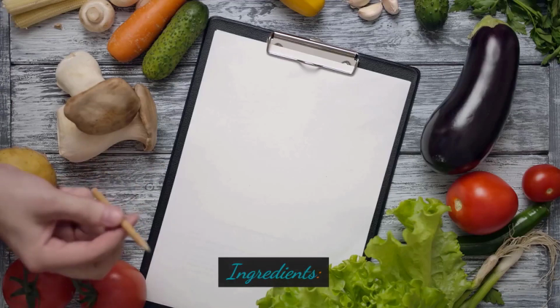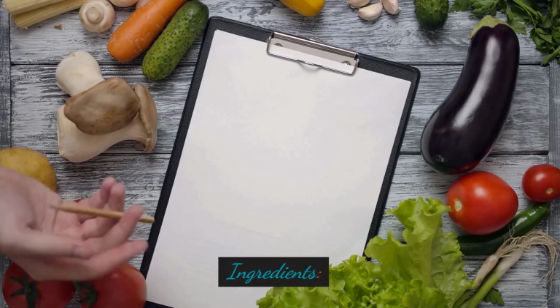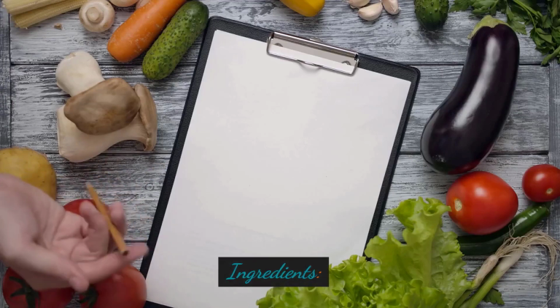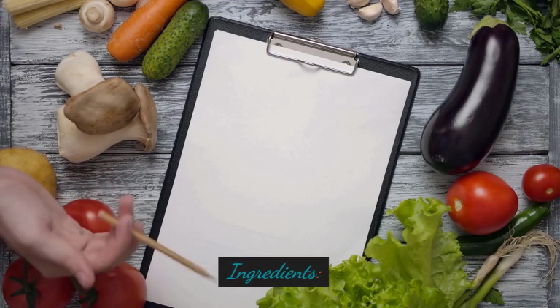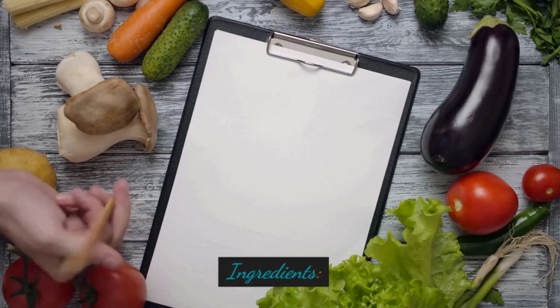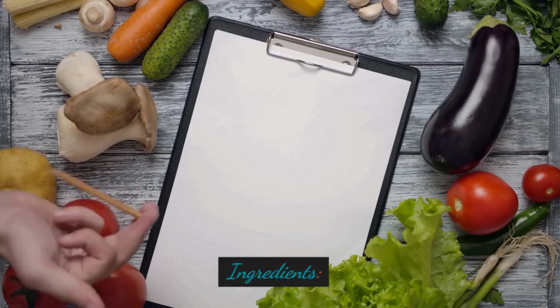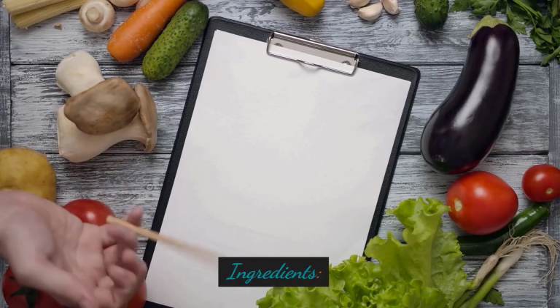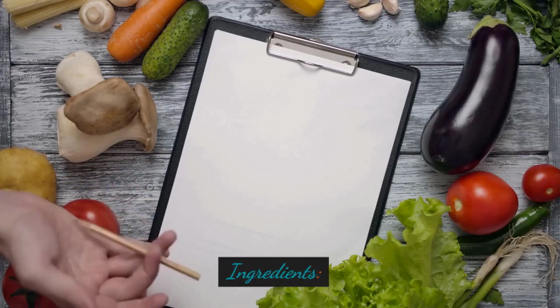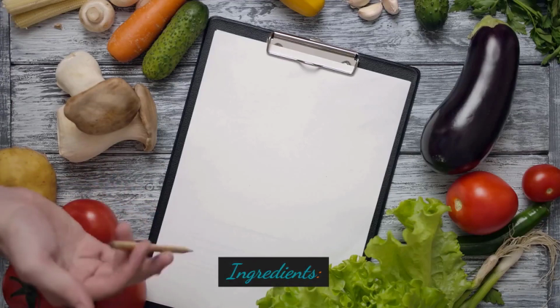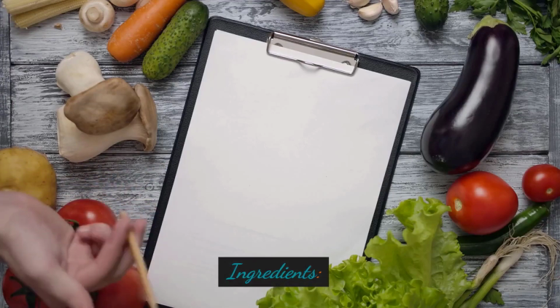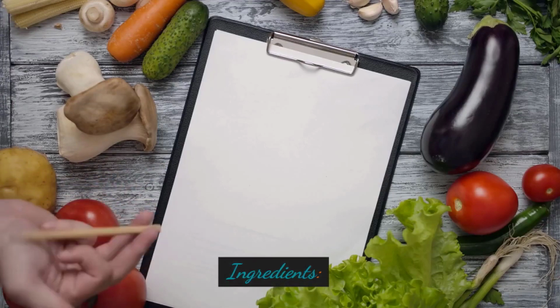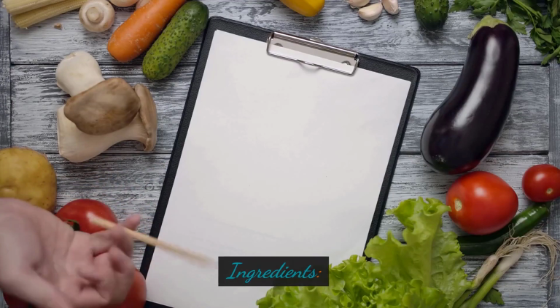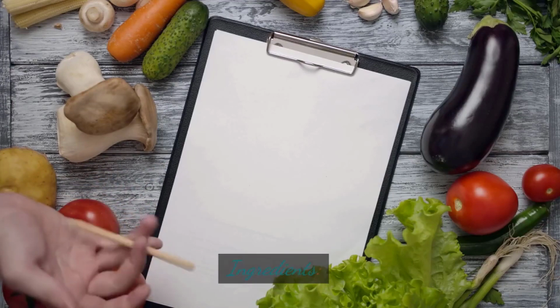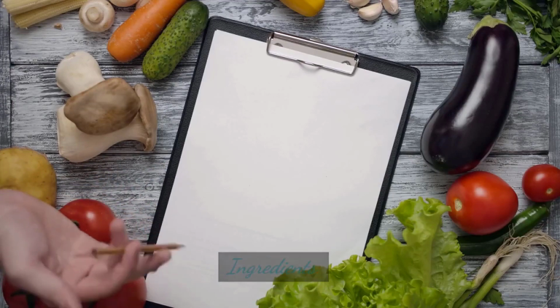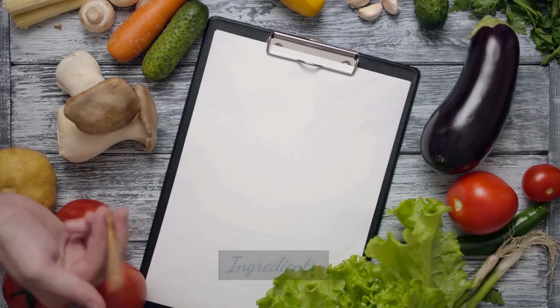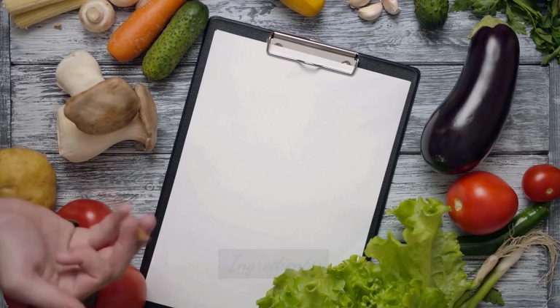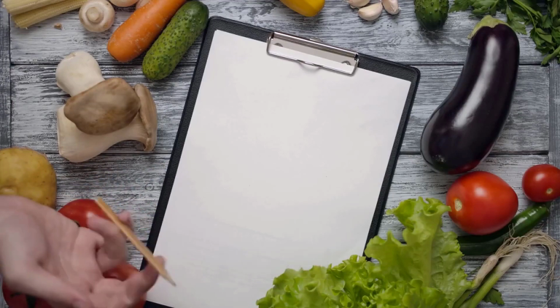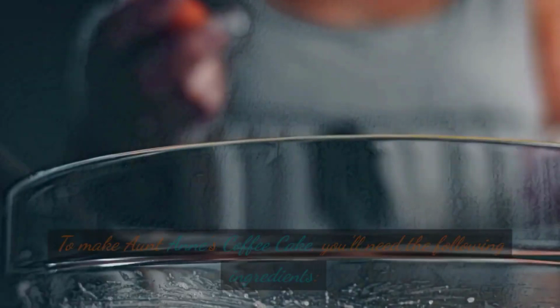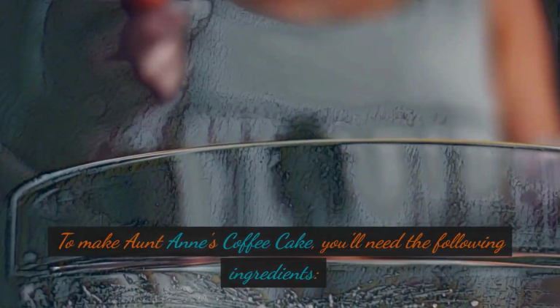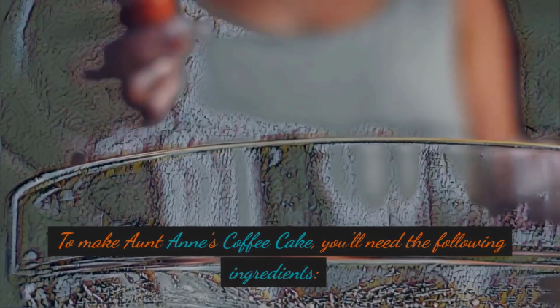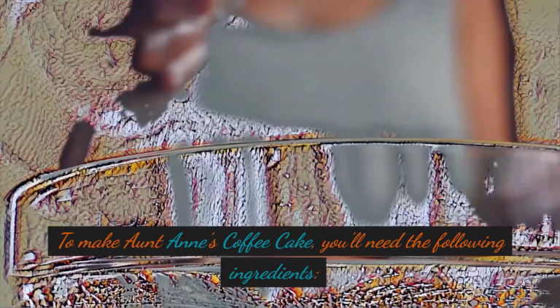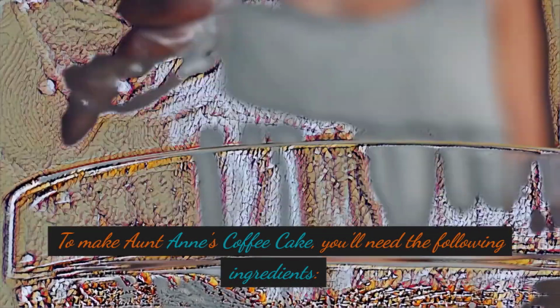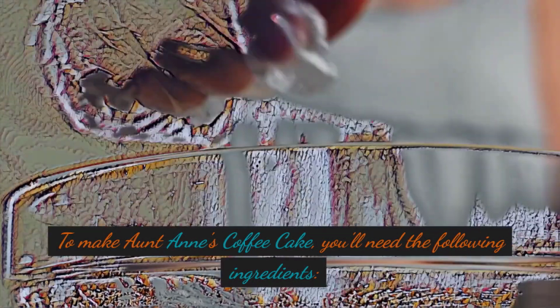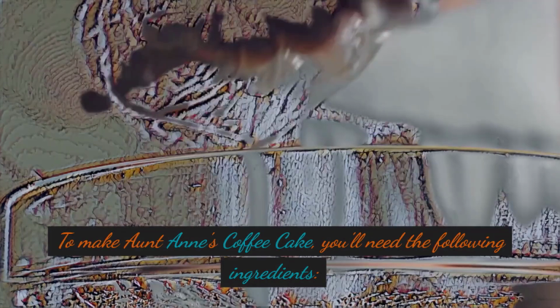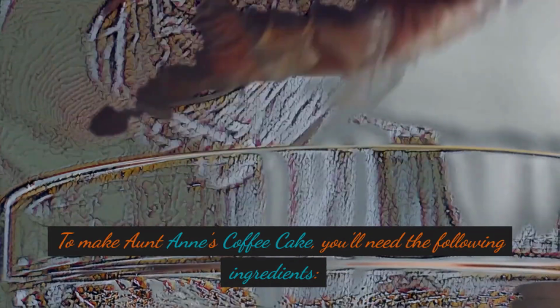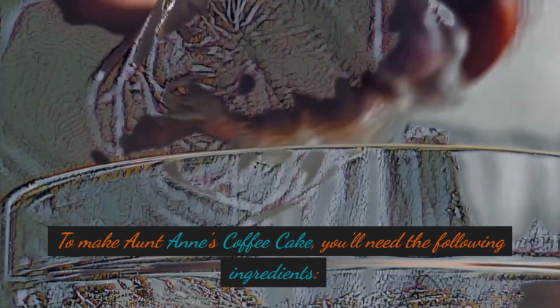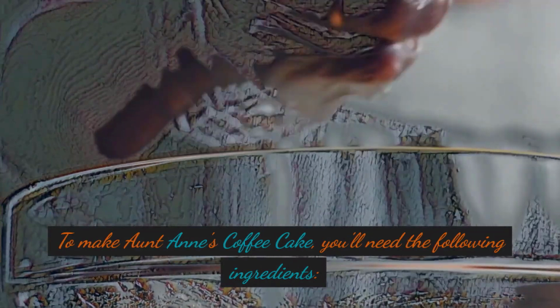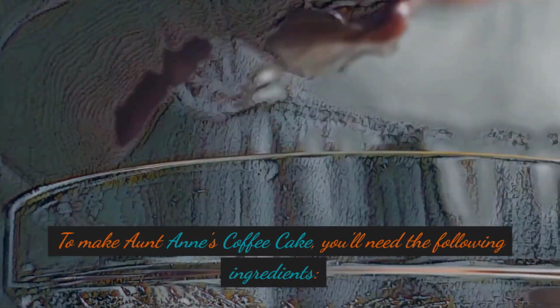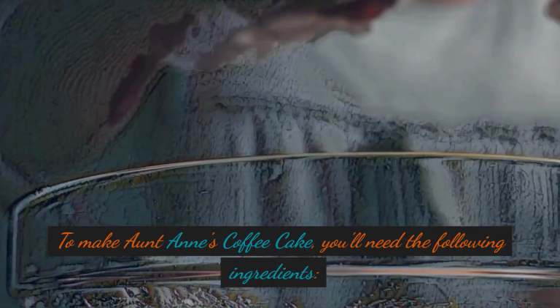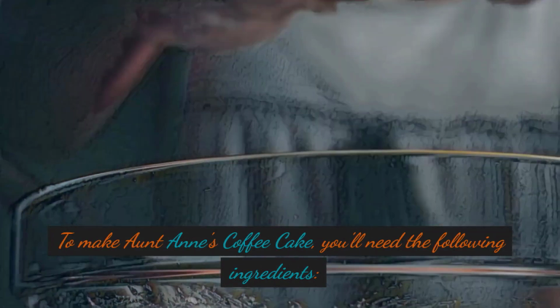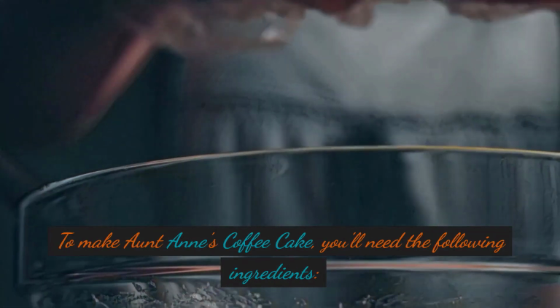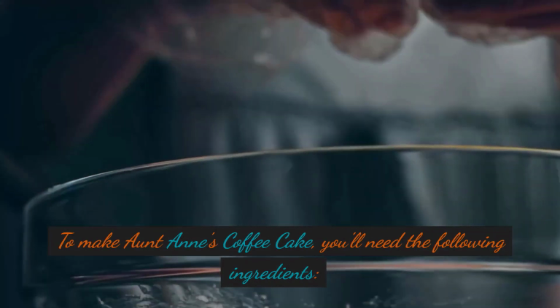Ingredients. To make Aunt Anne's Coffee Cake, you'll need the following ingredients.